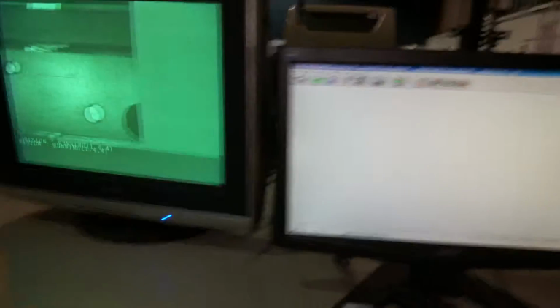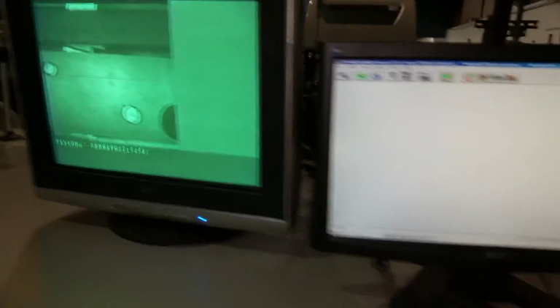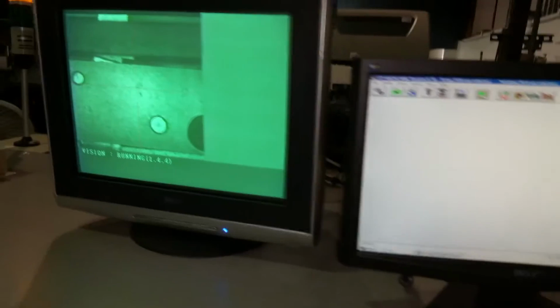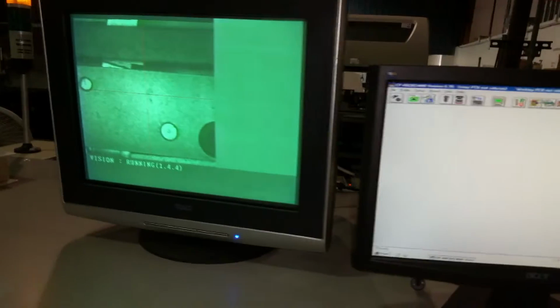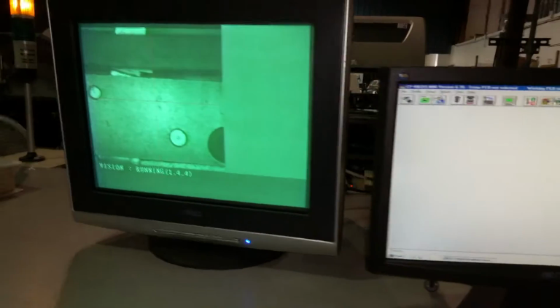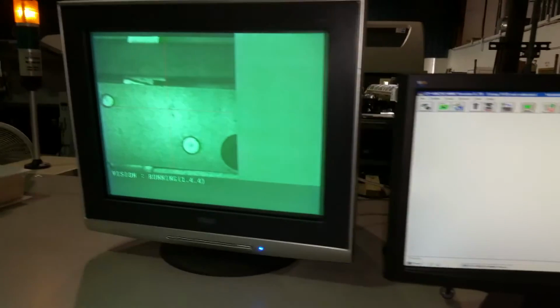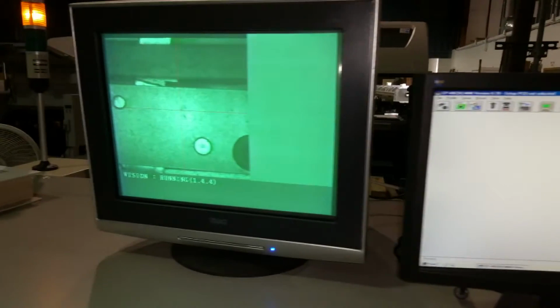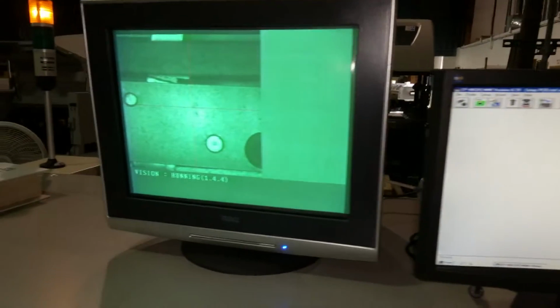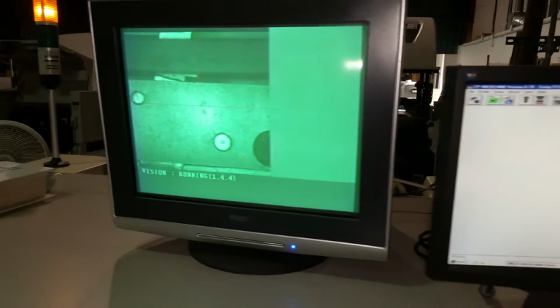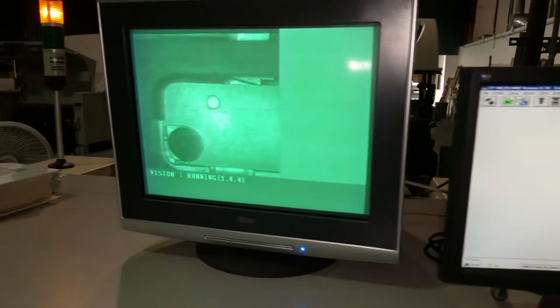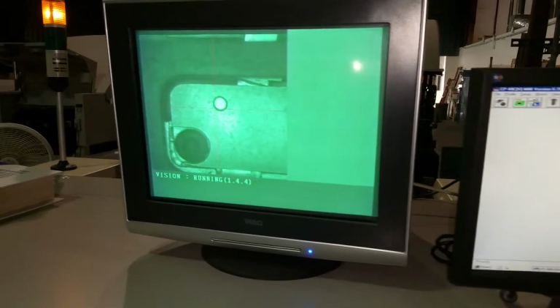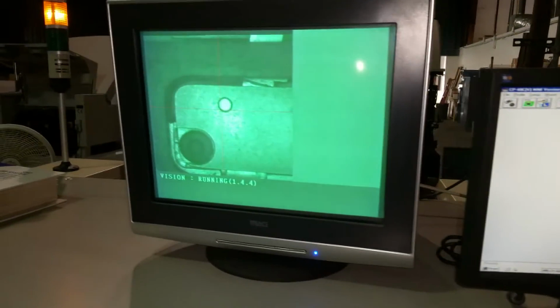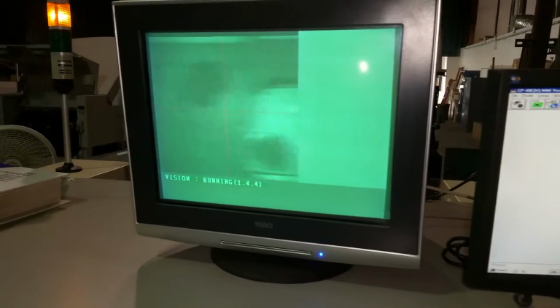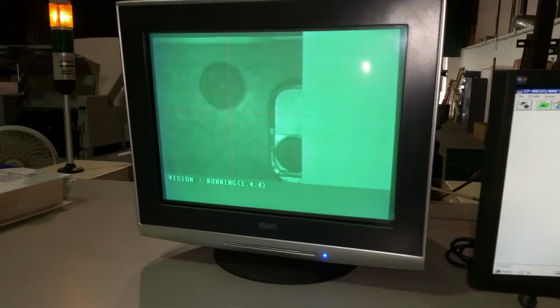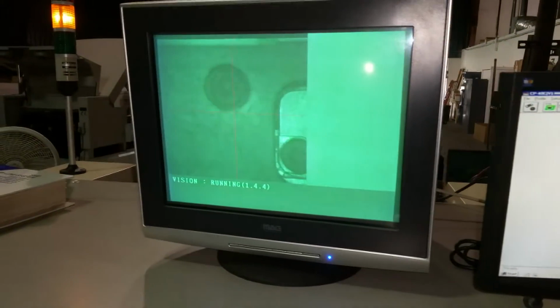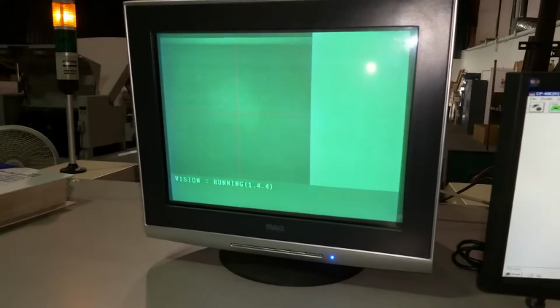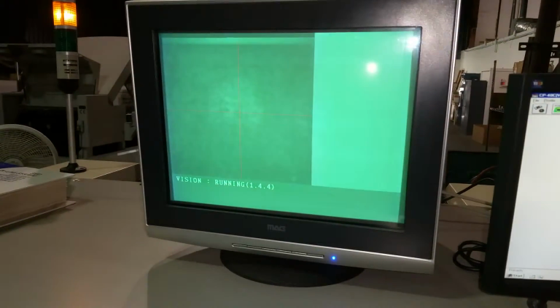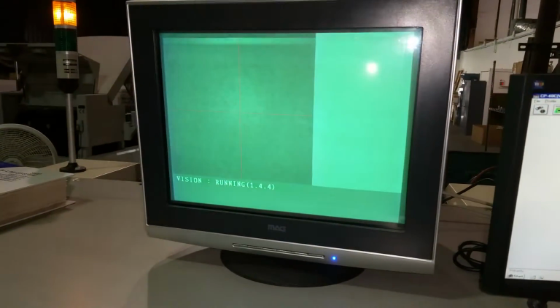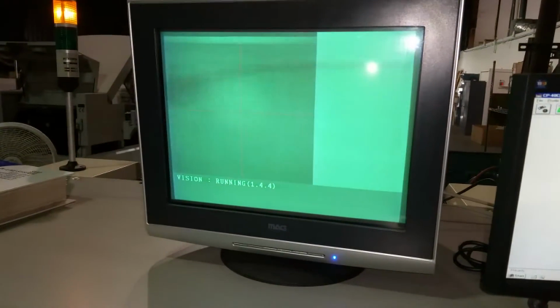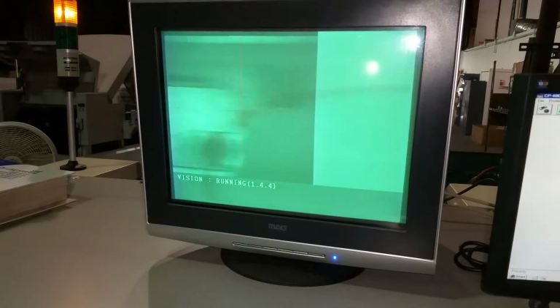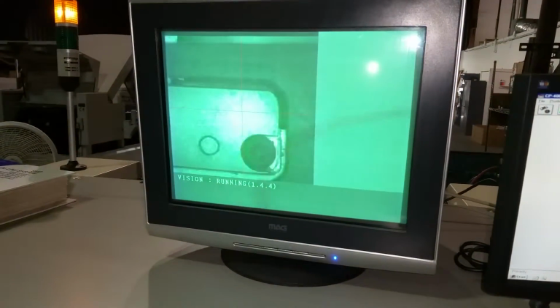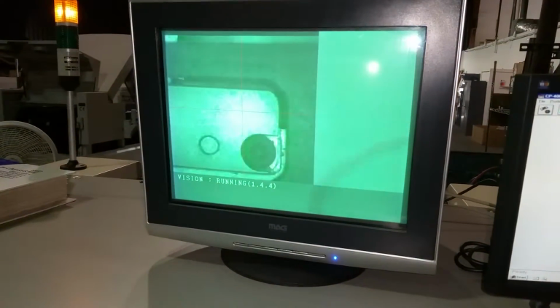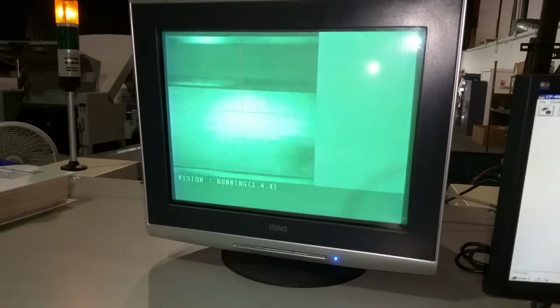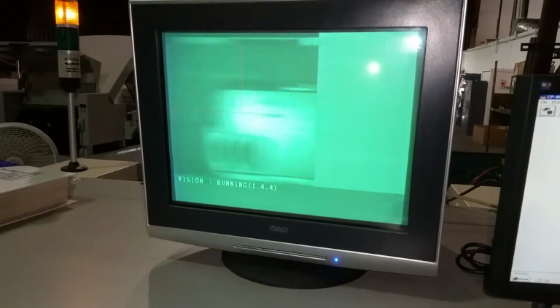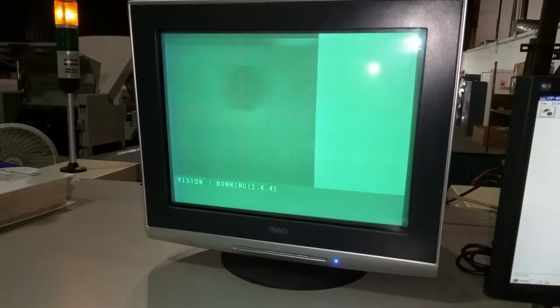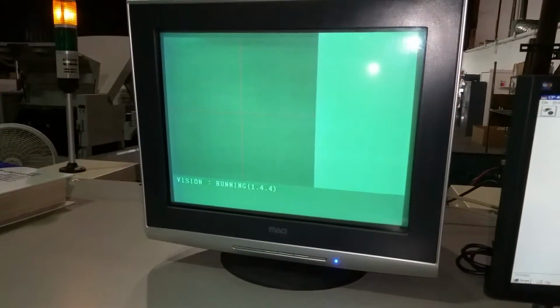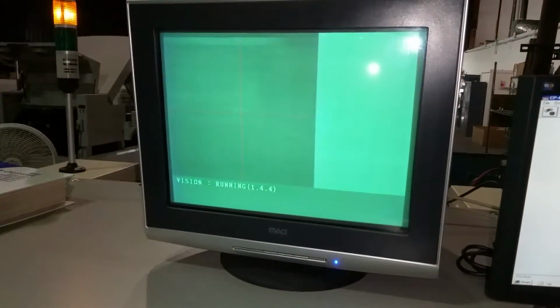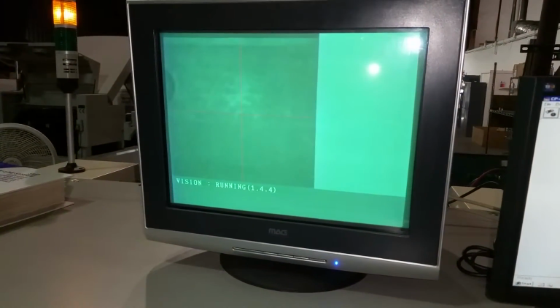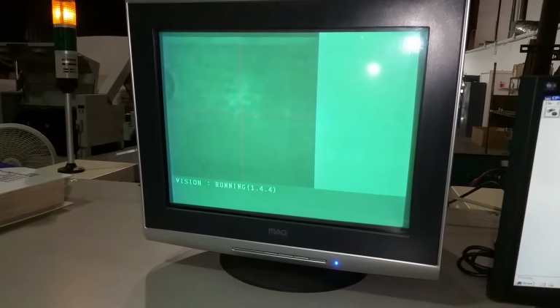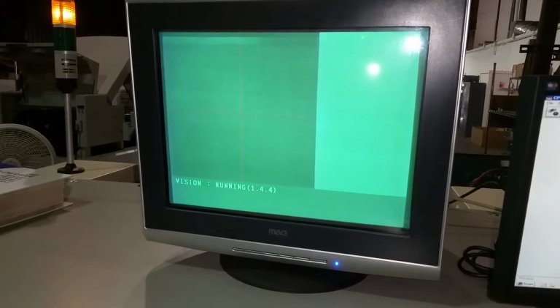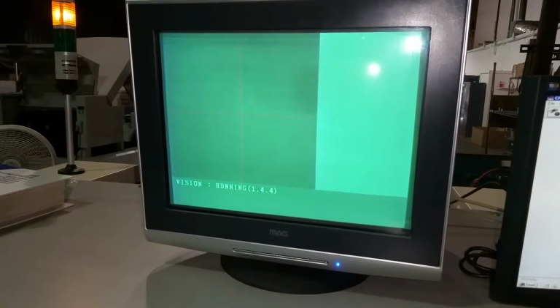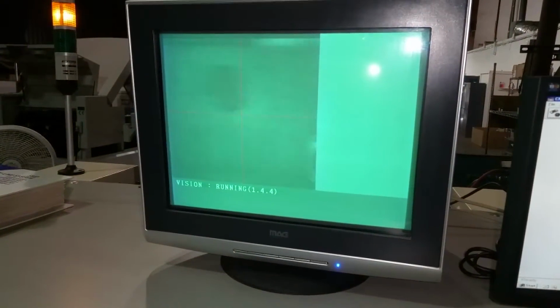Demo the live video. You can see moving the camera left and right over the rail.